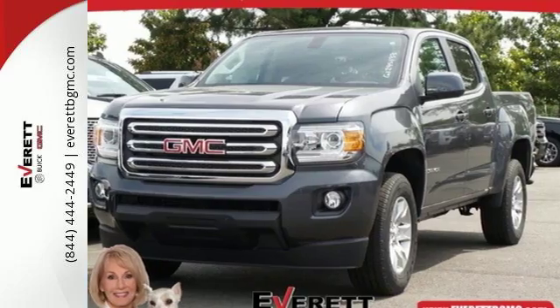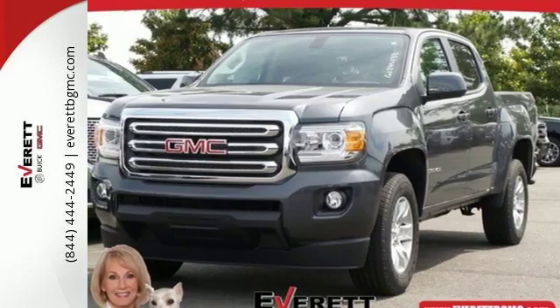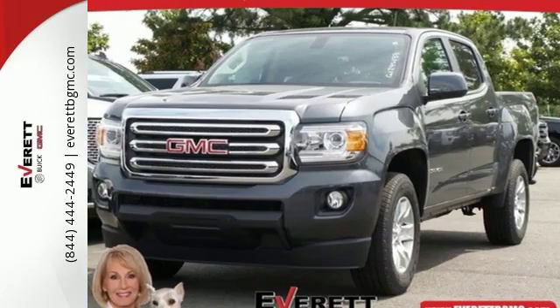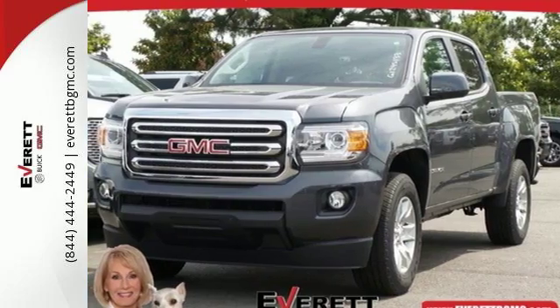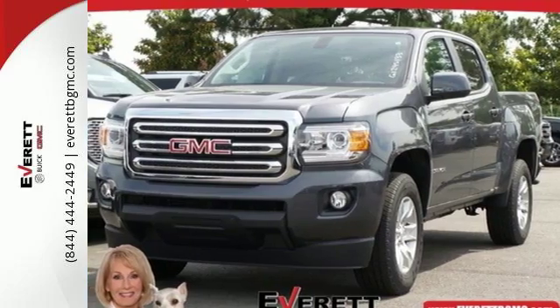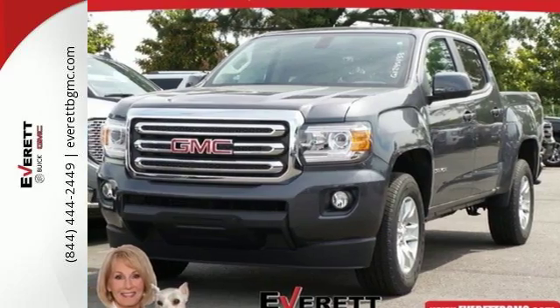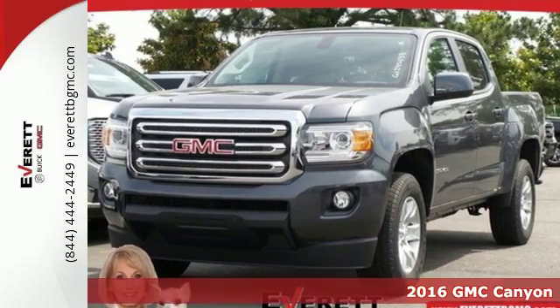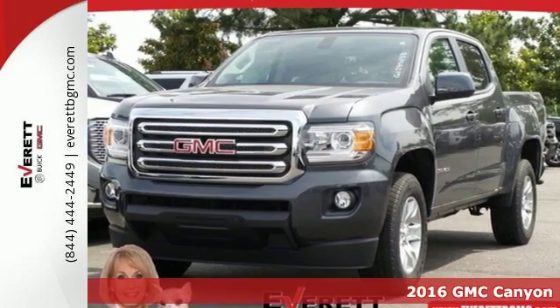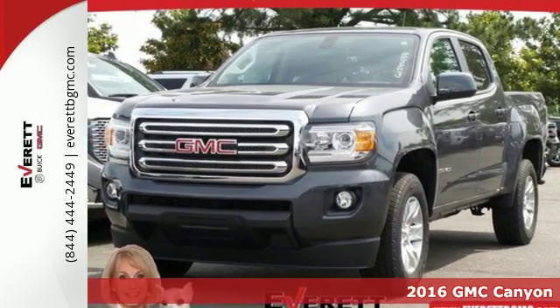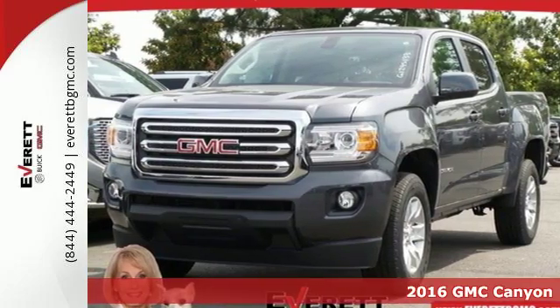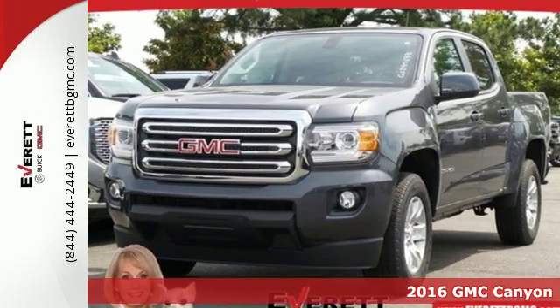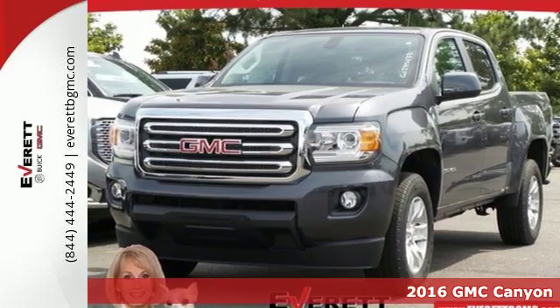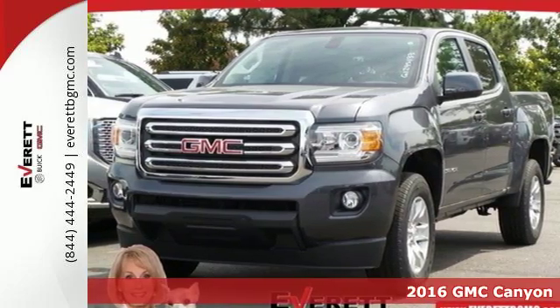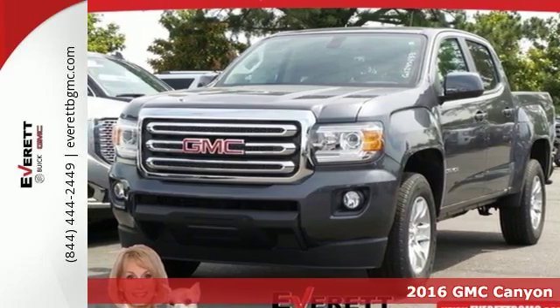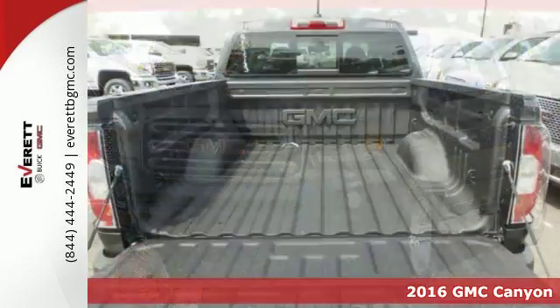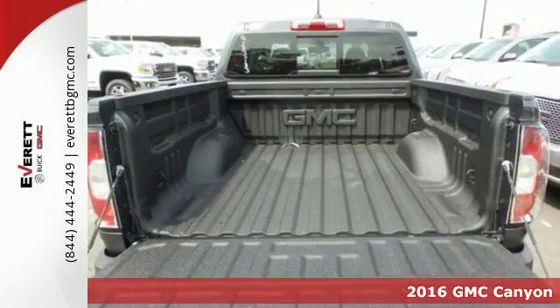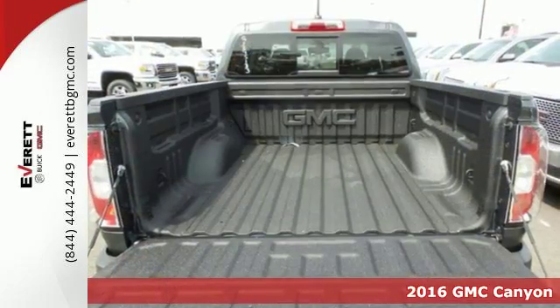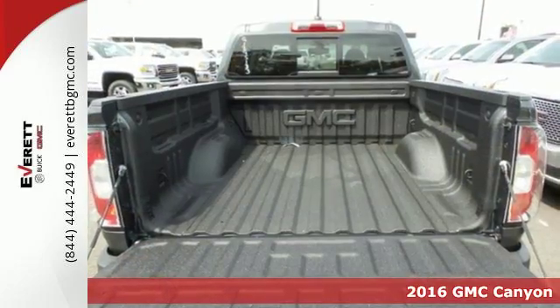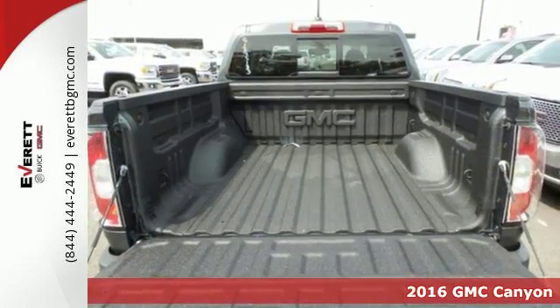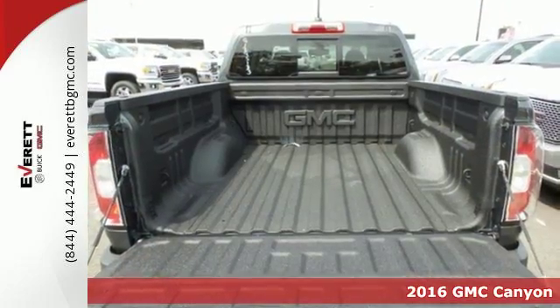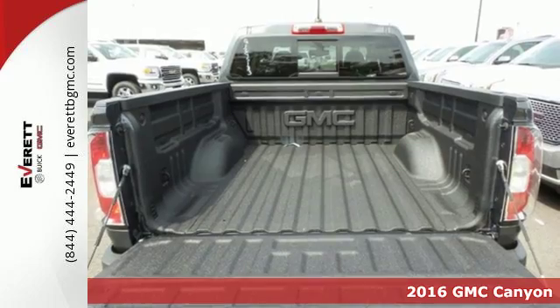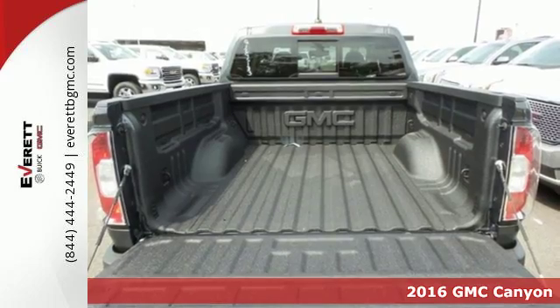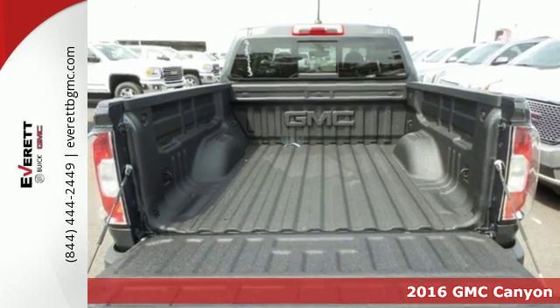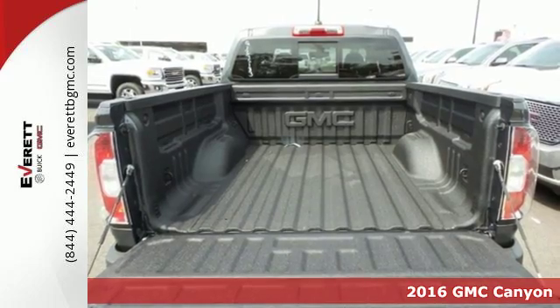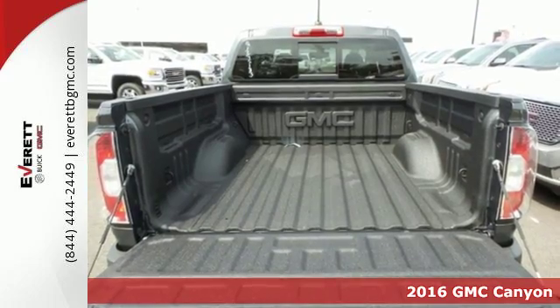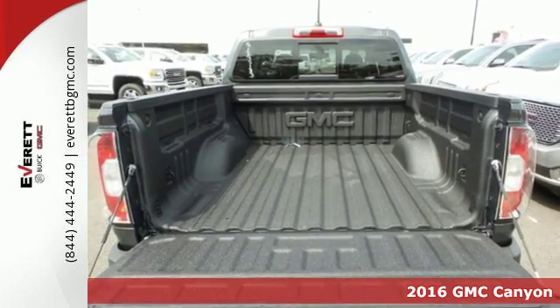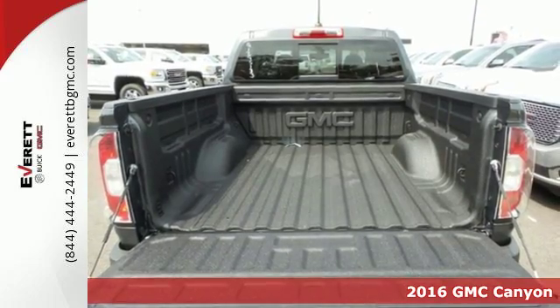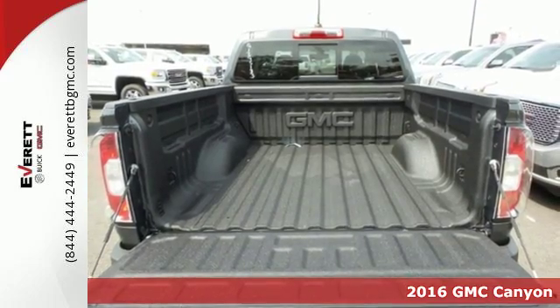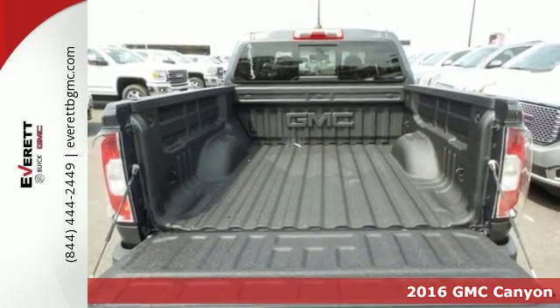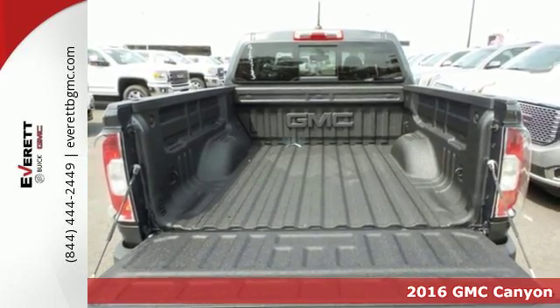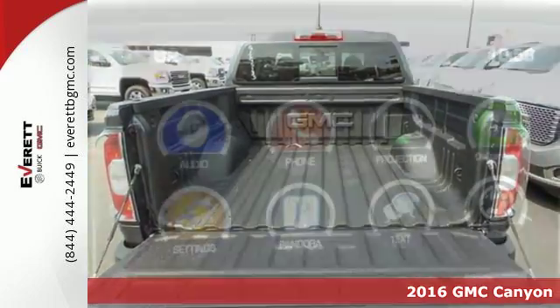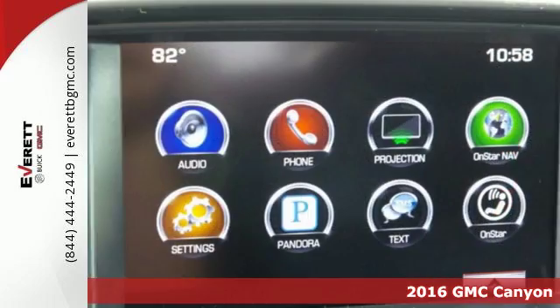It's a 2016 GMC Canyon. It's for those looking for versatility, performance and luxury, all in a mid-size pickup.